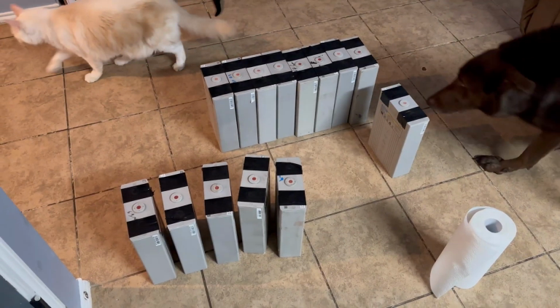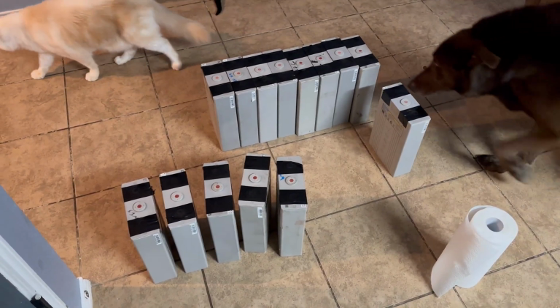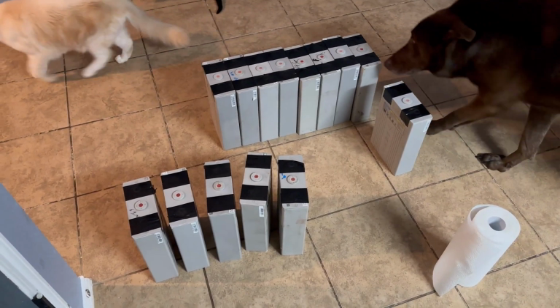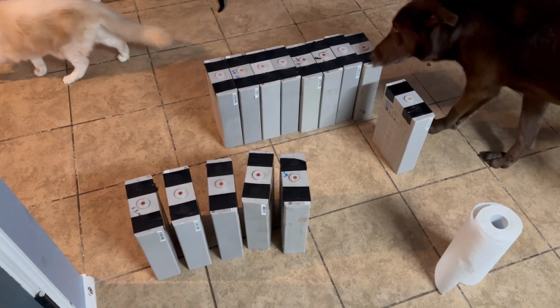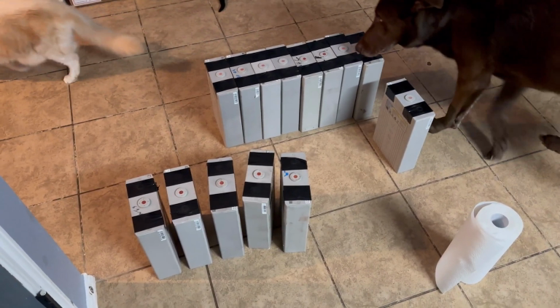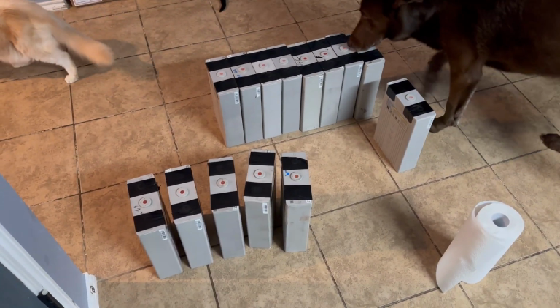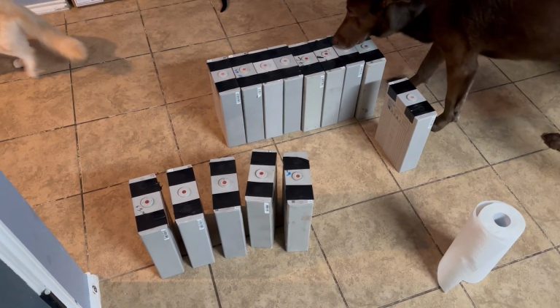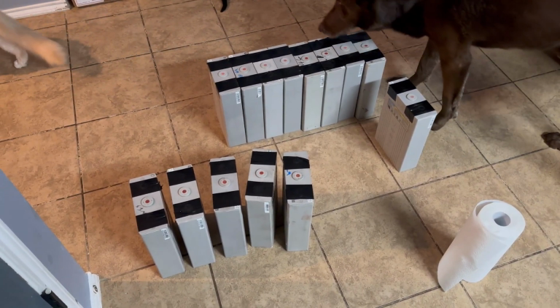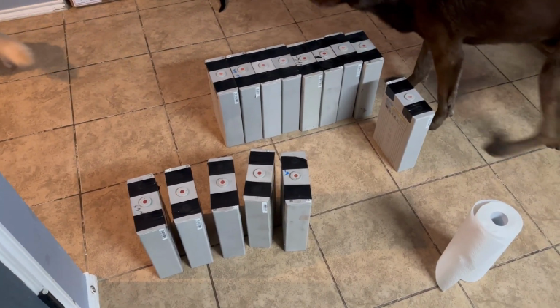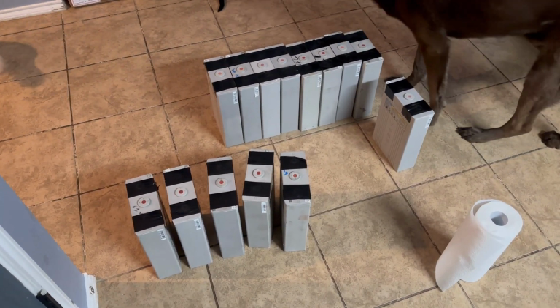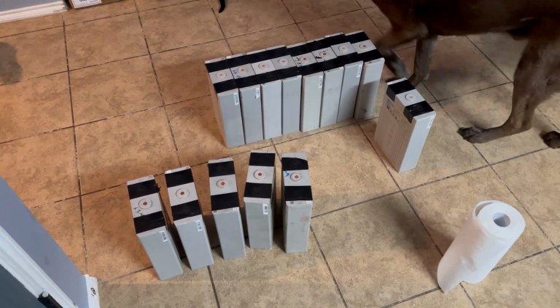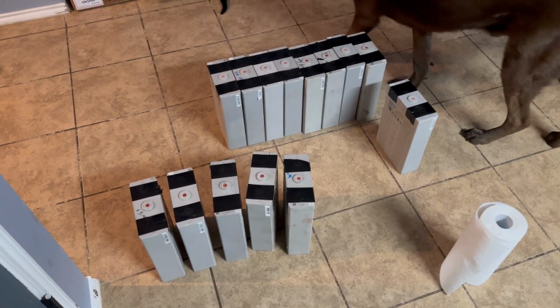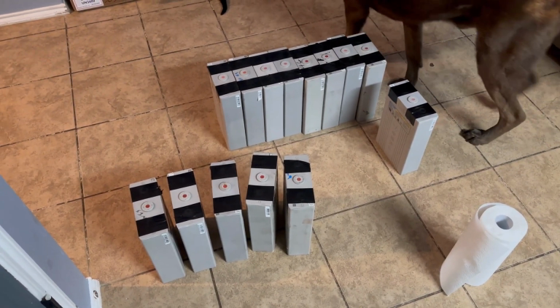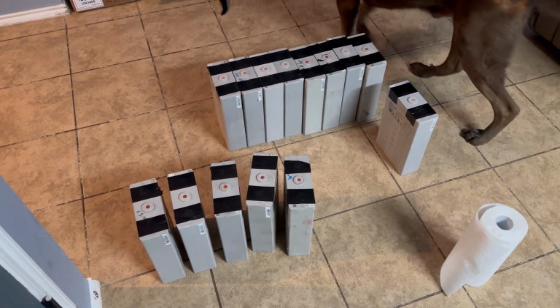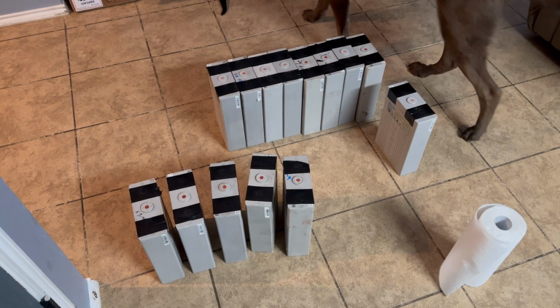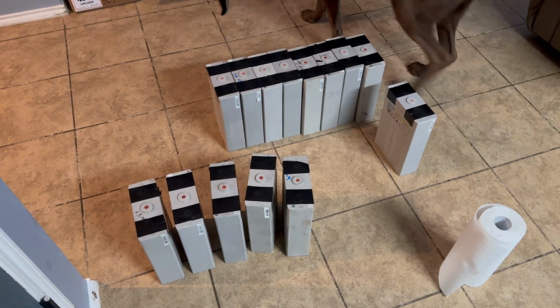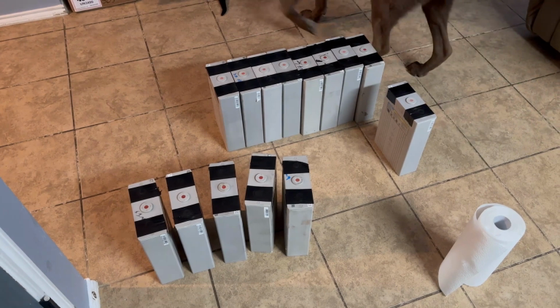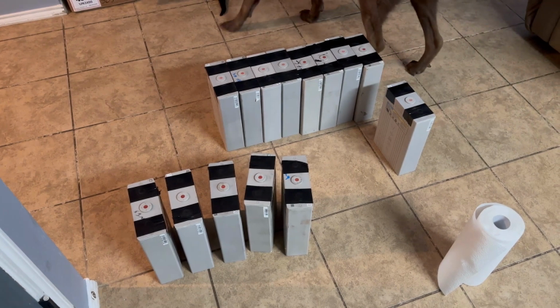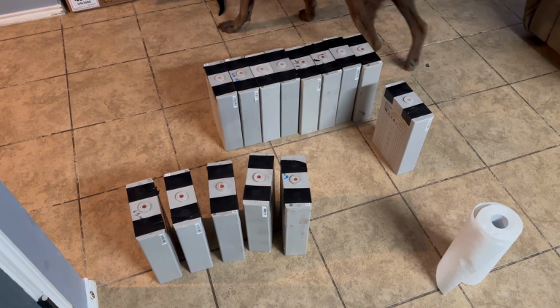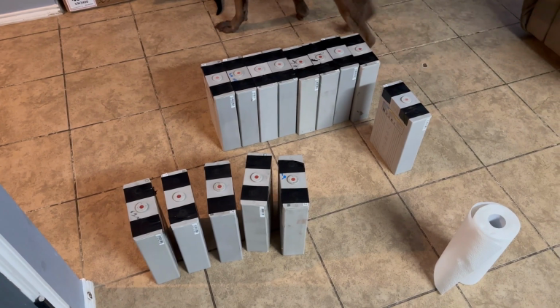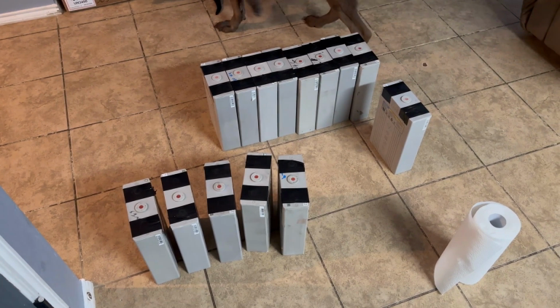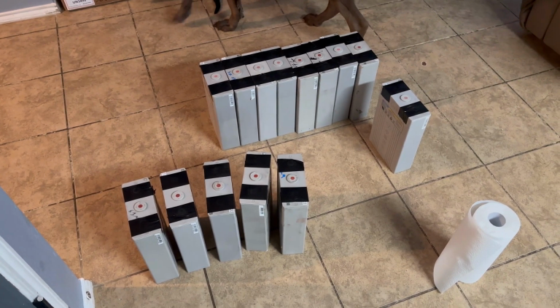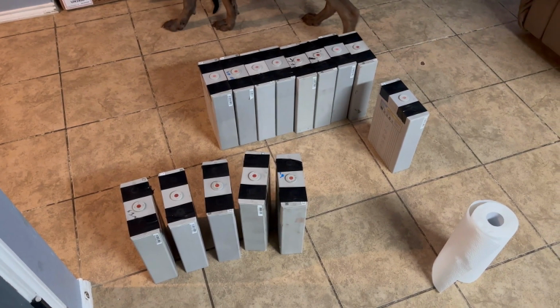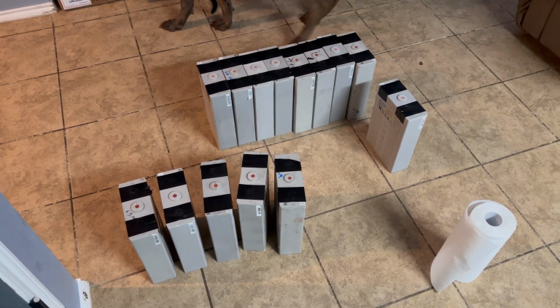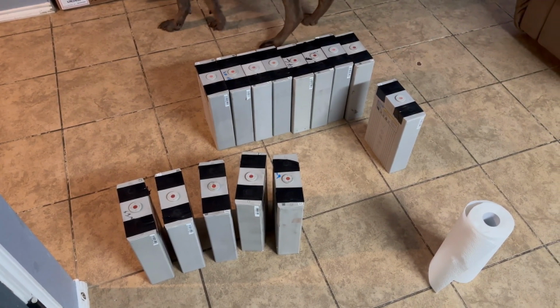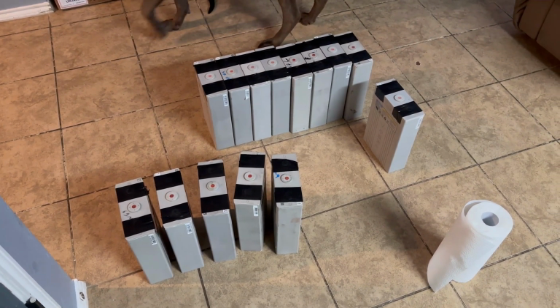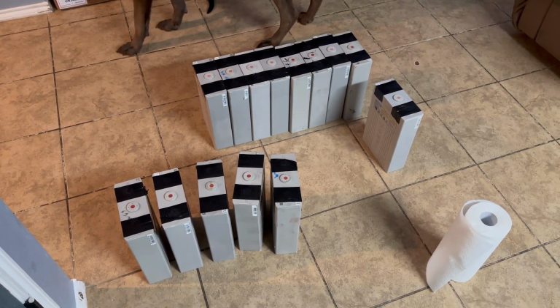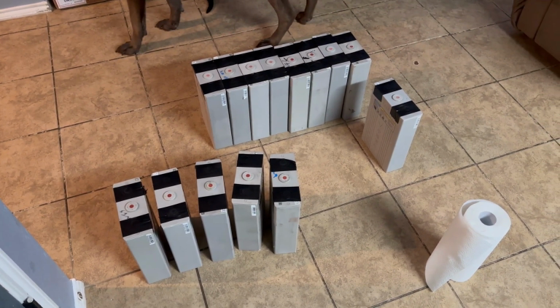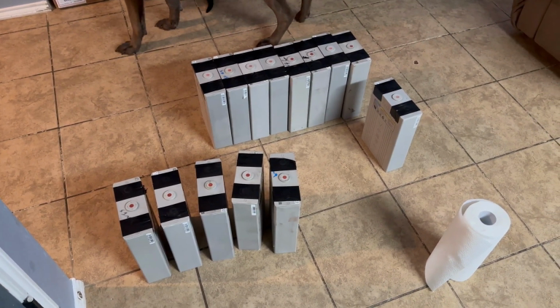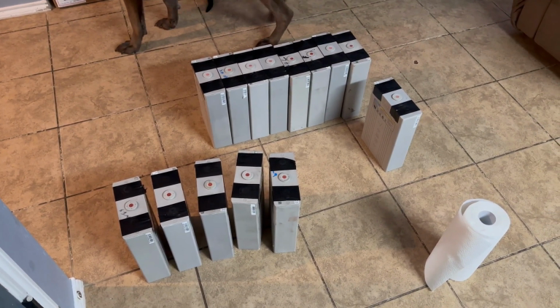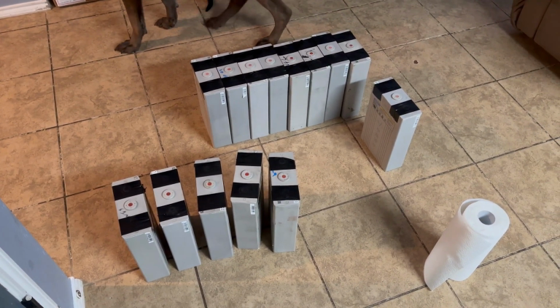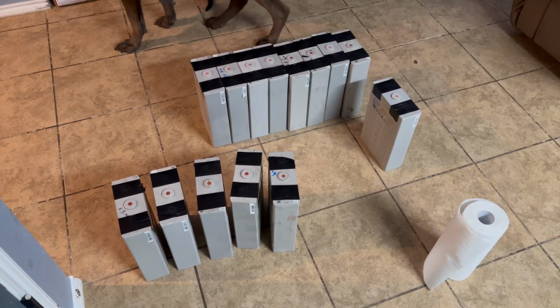I'll get them on the counter and give you guys a good close-up of the cells, and then we'll check the voltages just to make sure they're all still holding voltage.